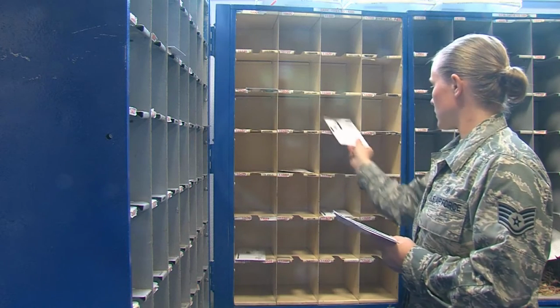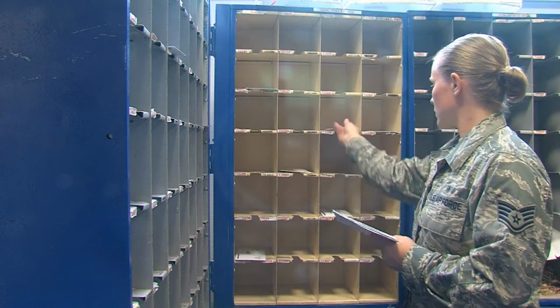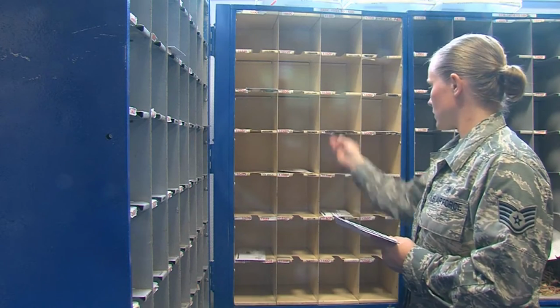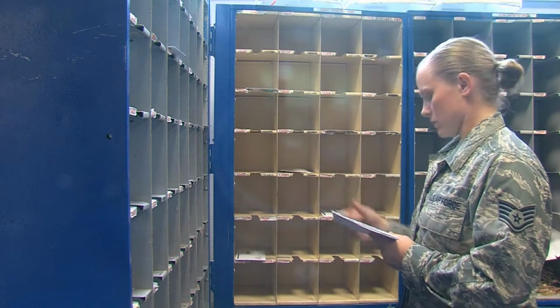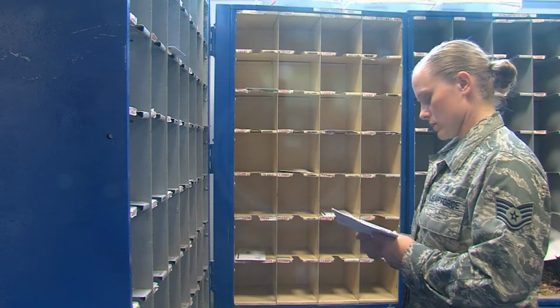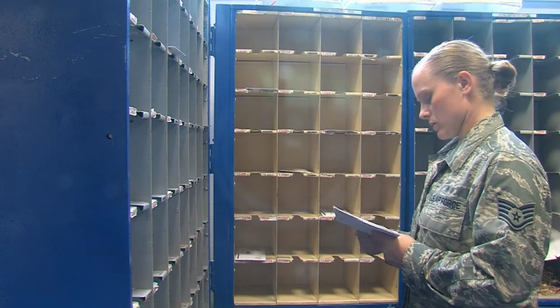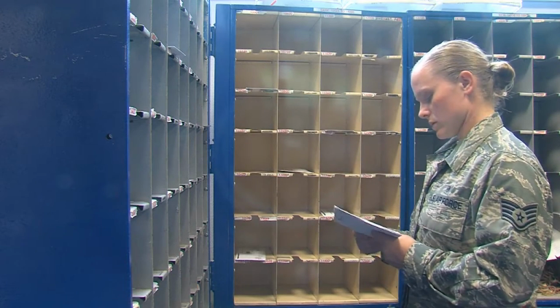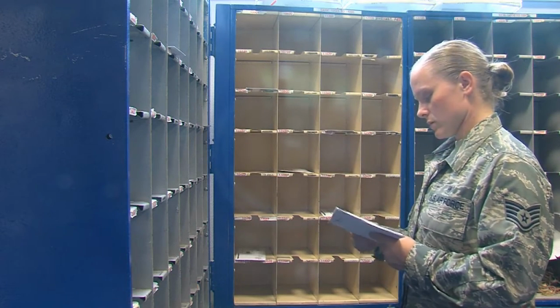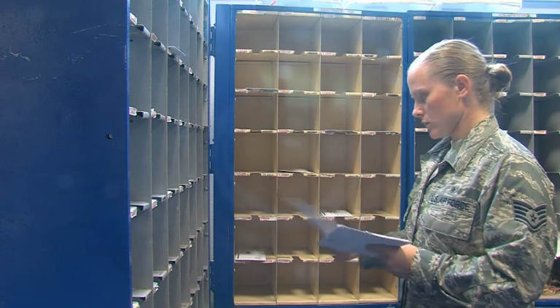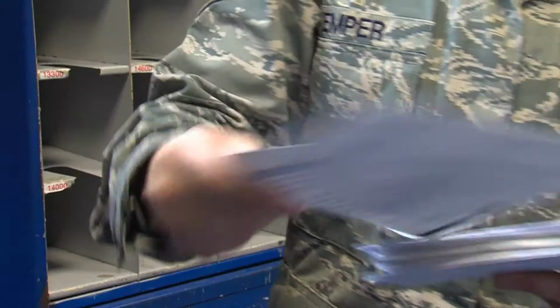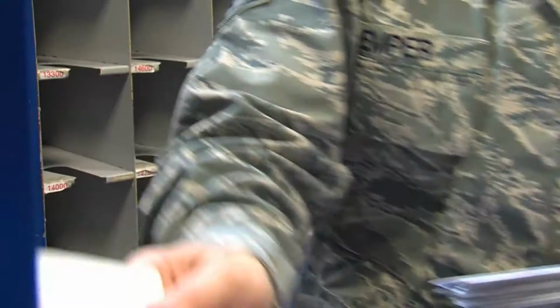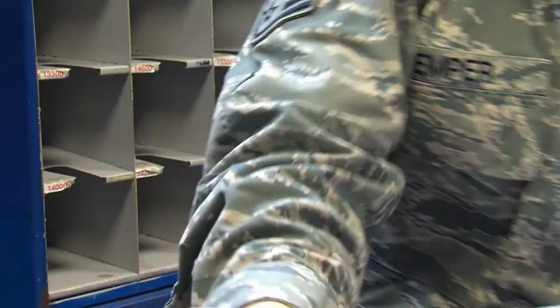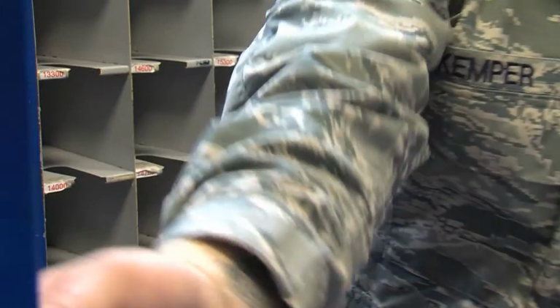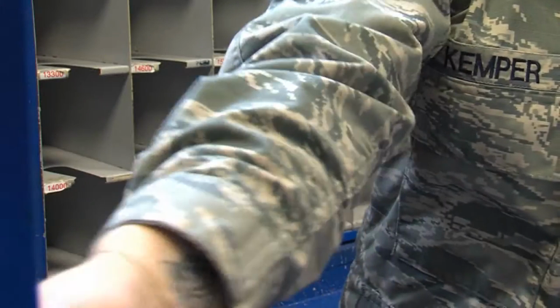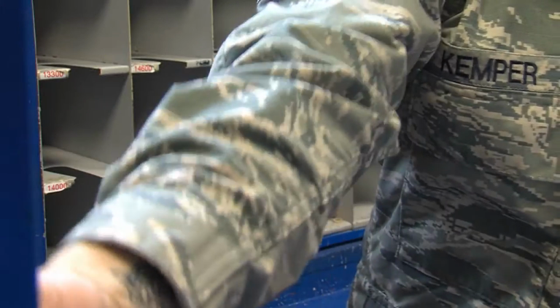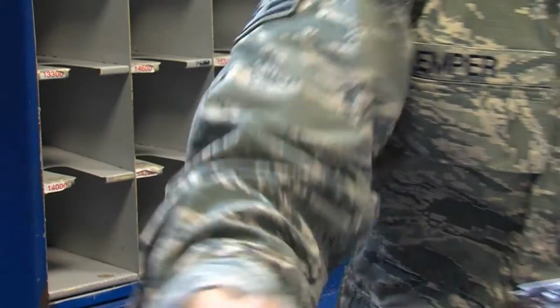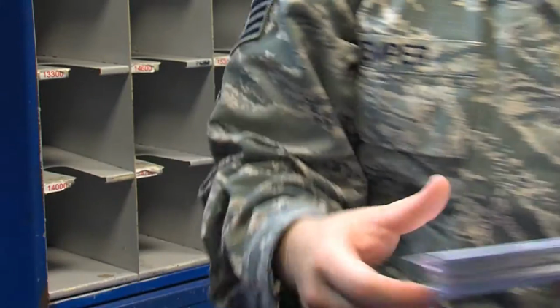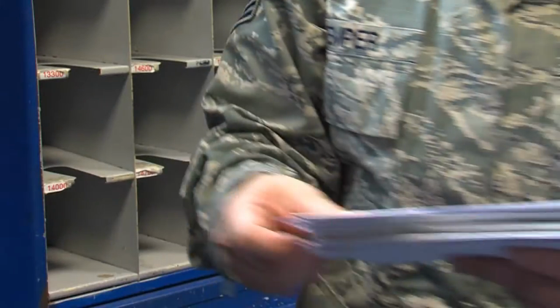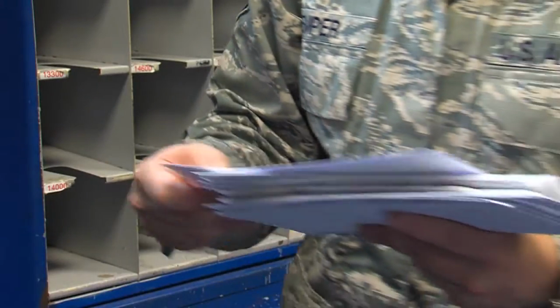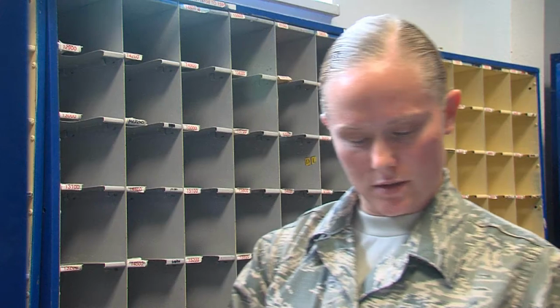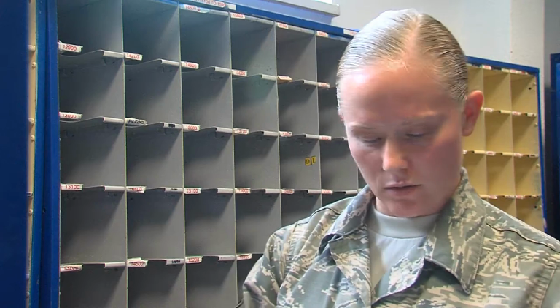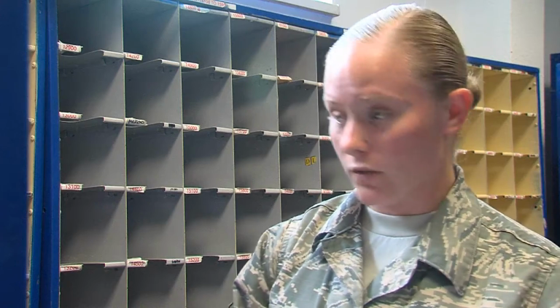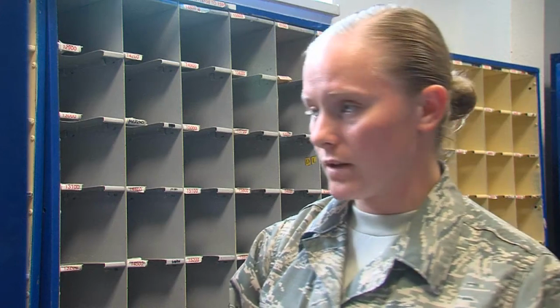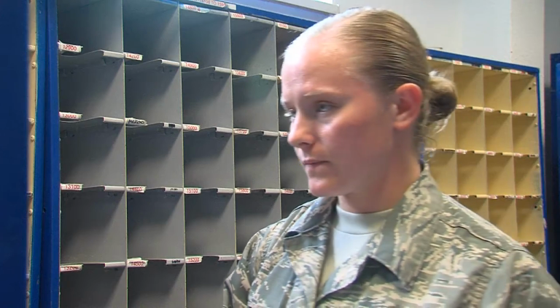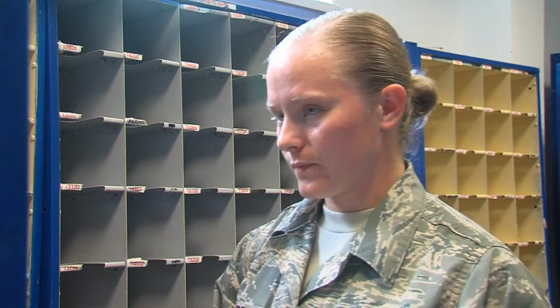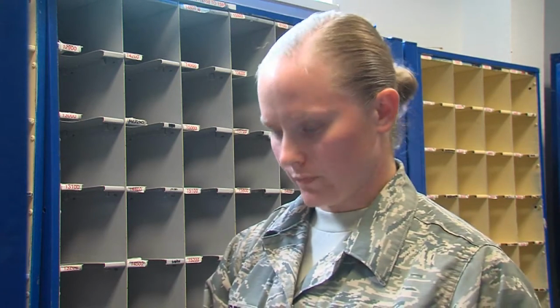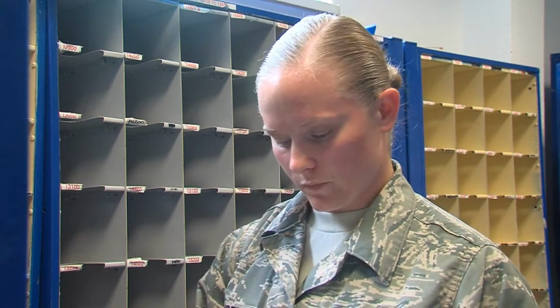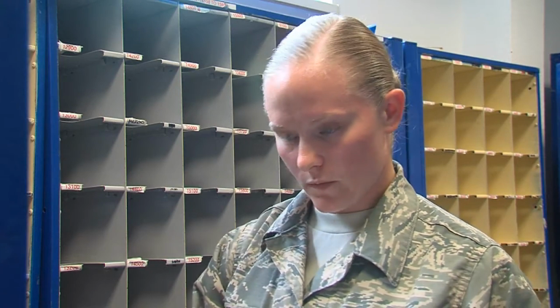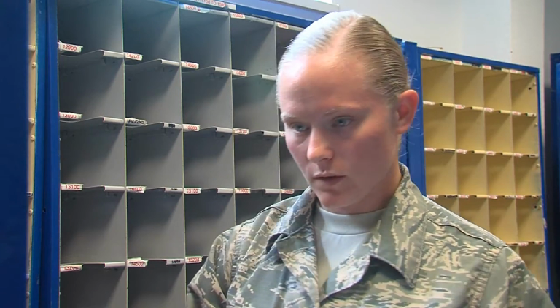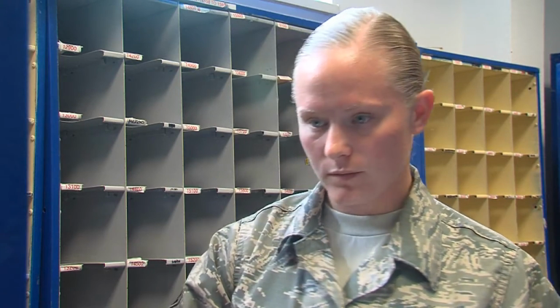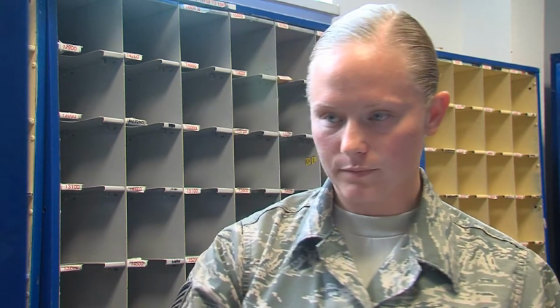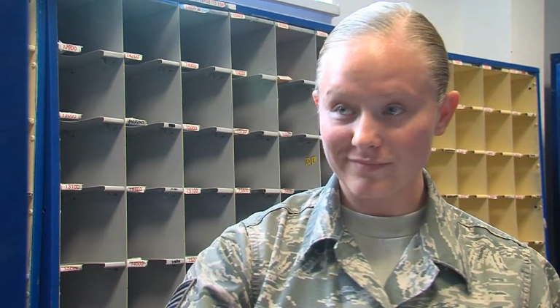We're putting the letters into your boxes, so when customers come in first thing in the morning, their mailbox is ready to go.